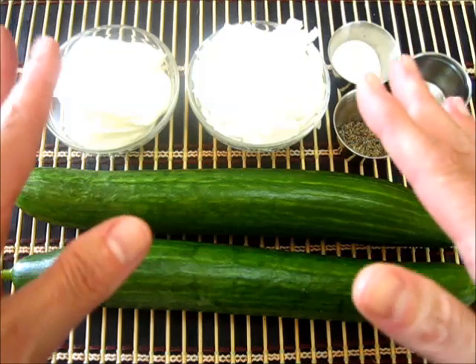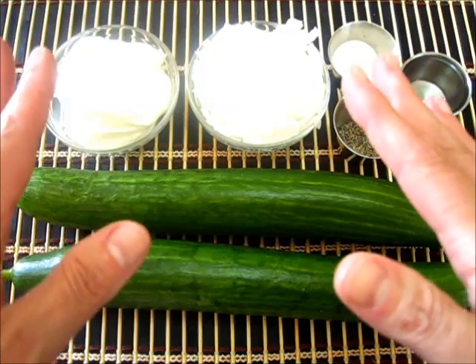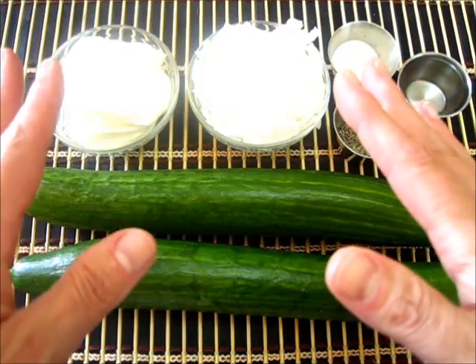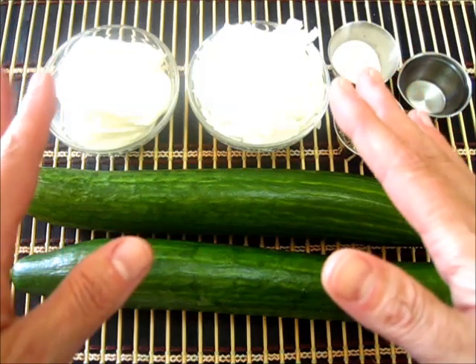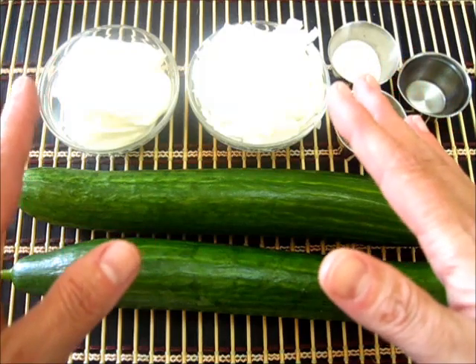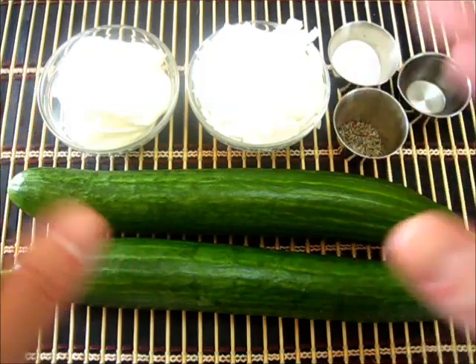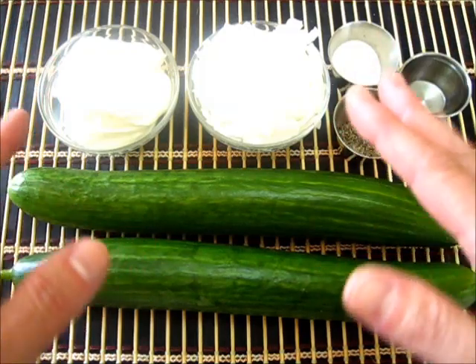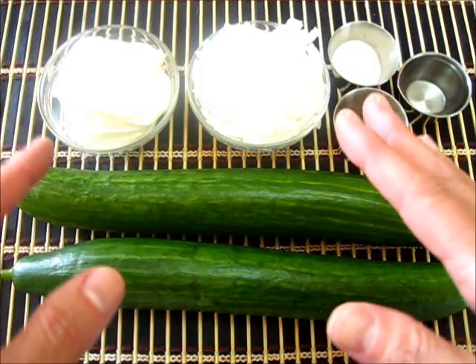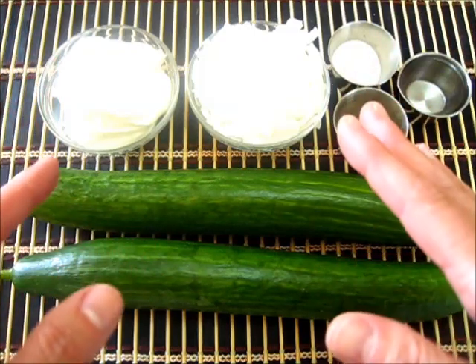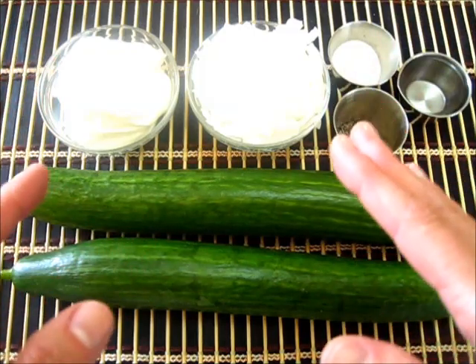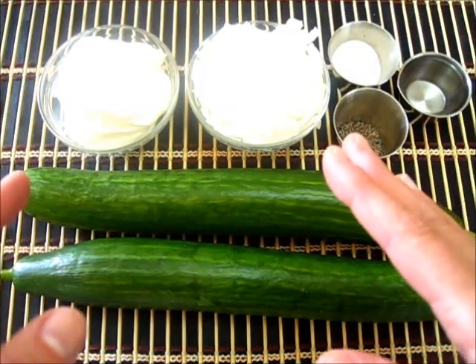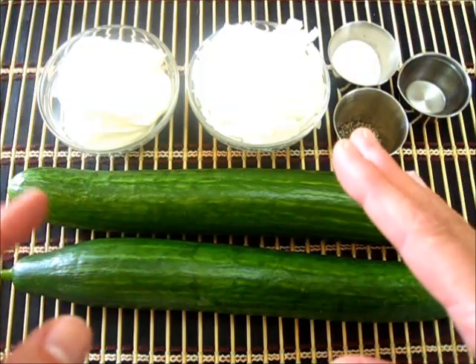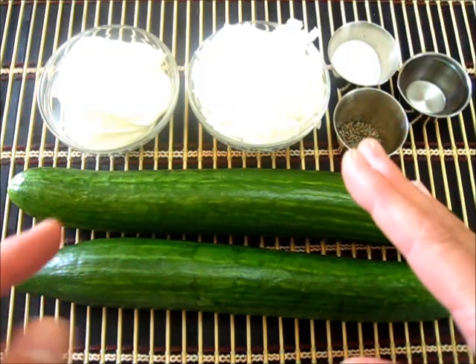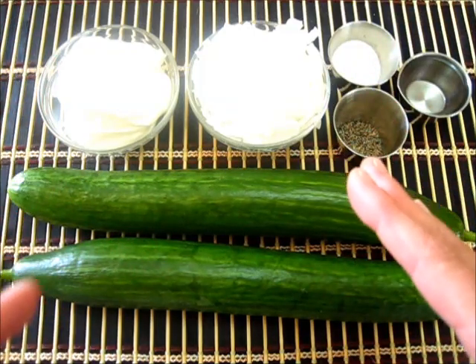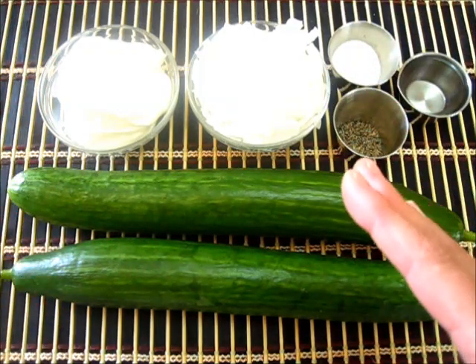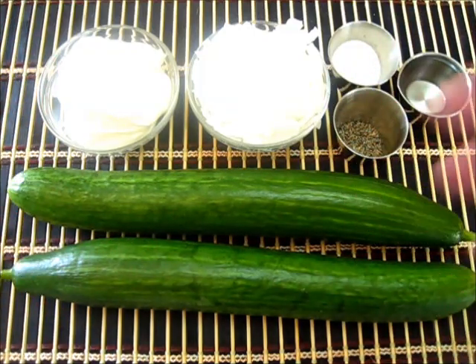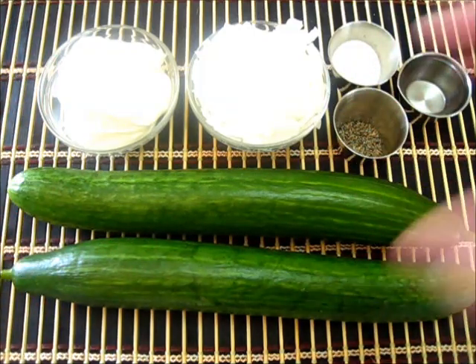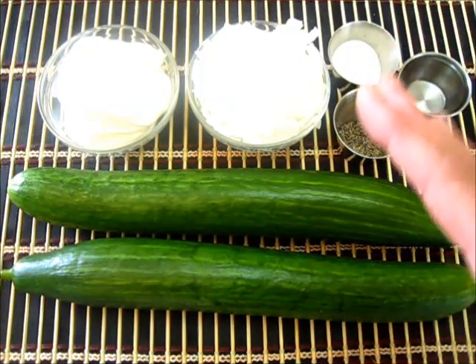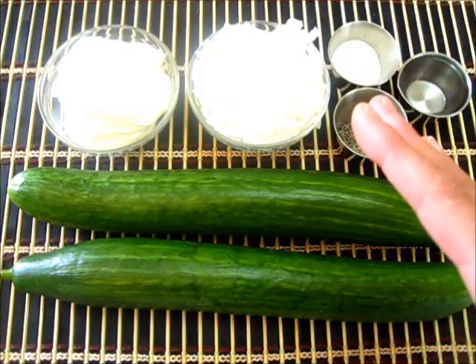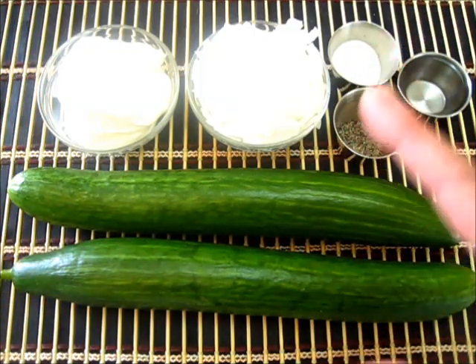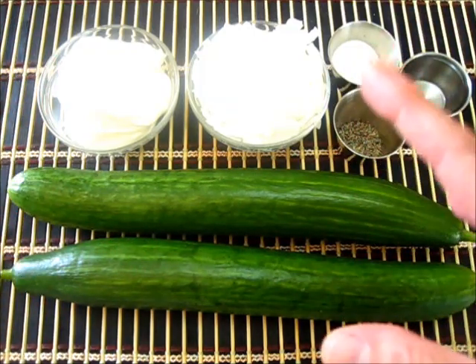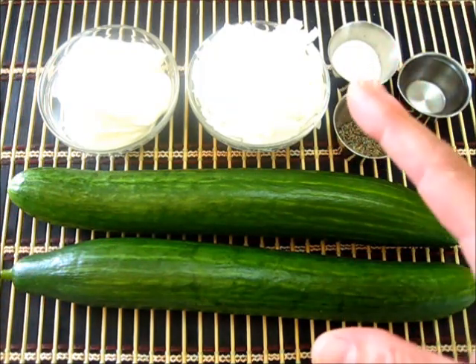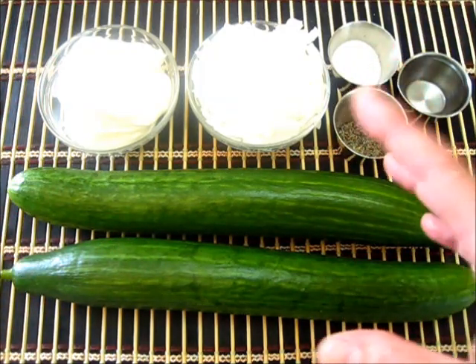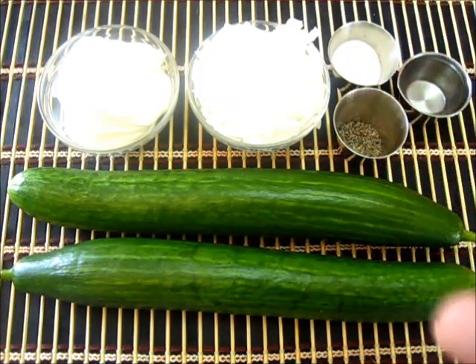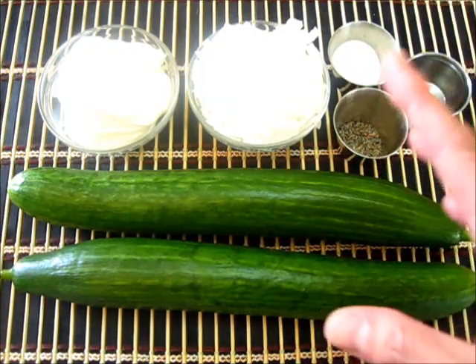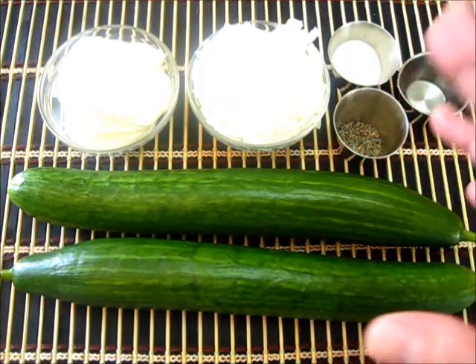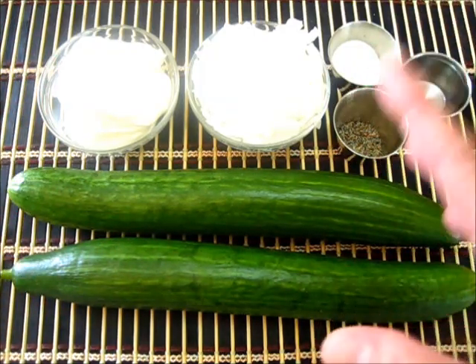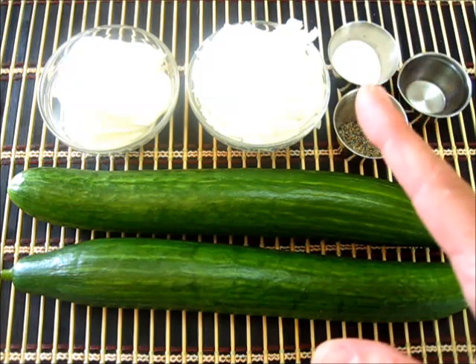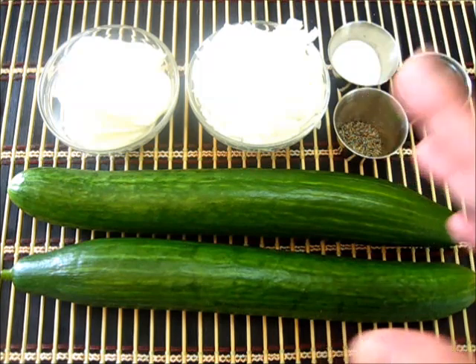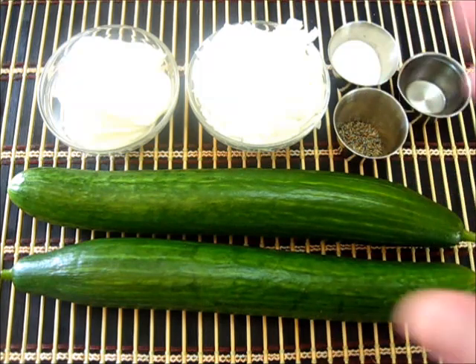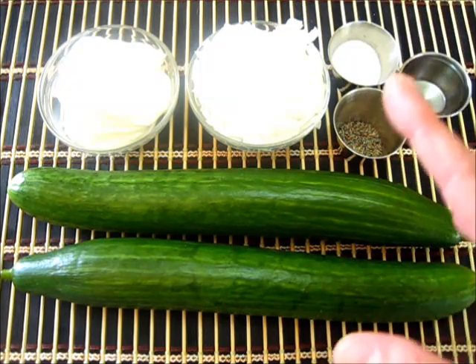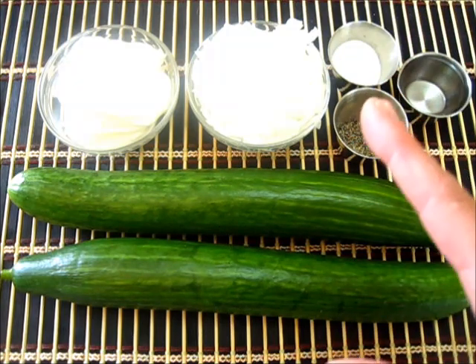Welcome everyone. I'm Deronda with Foods 101. Today I'm making sour cream cucumbers.